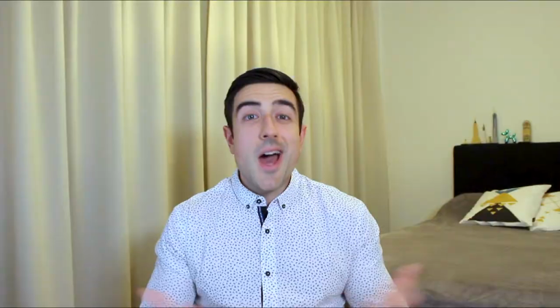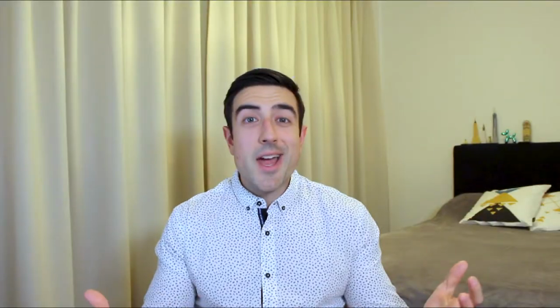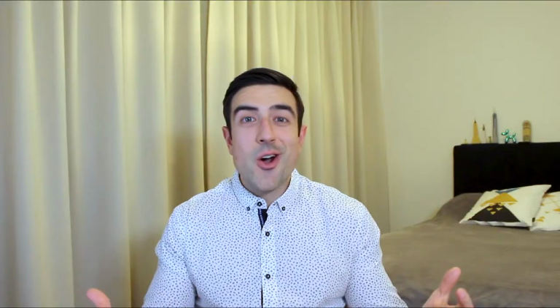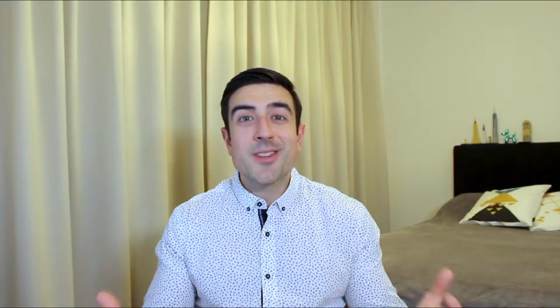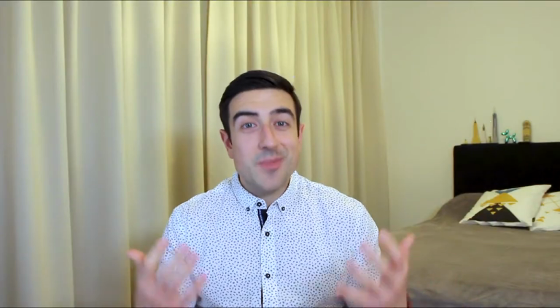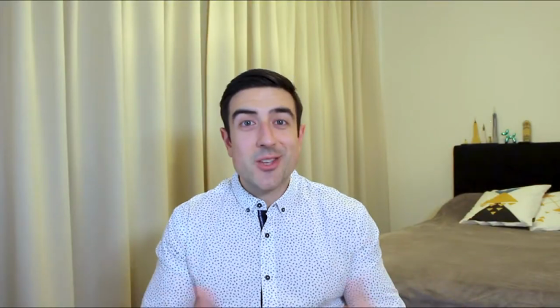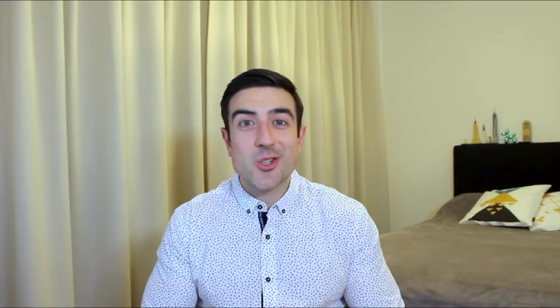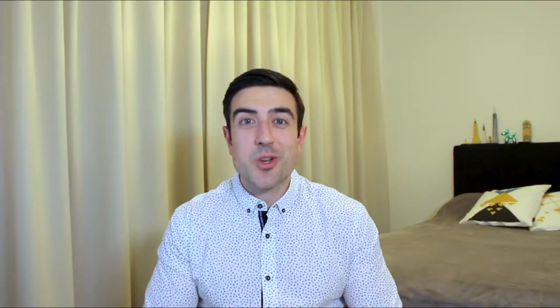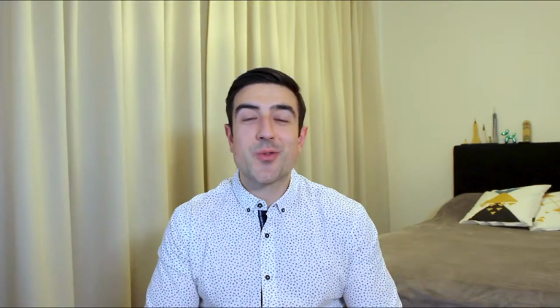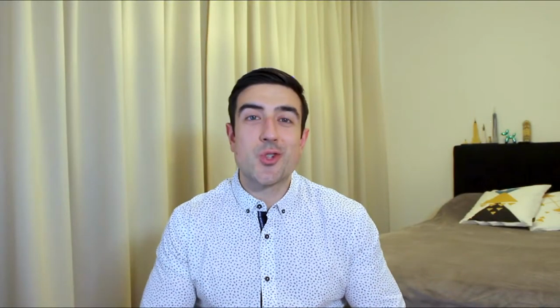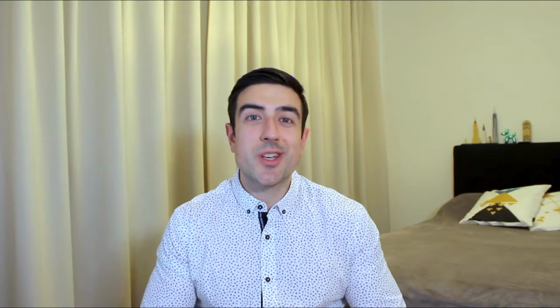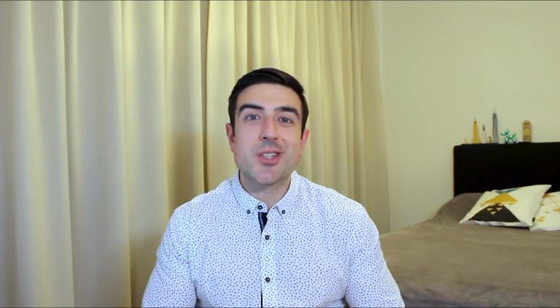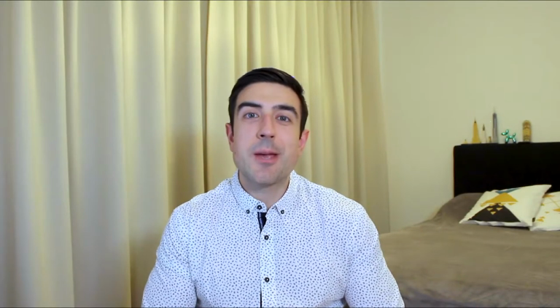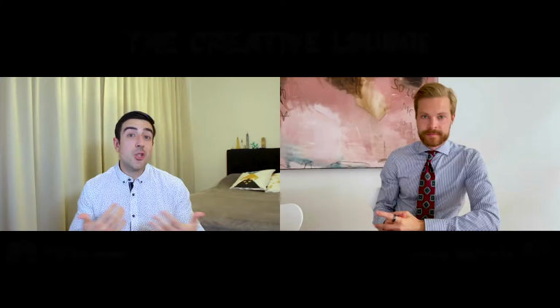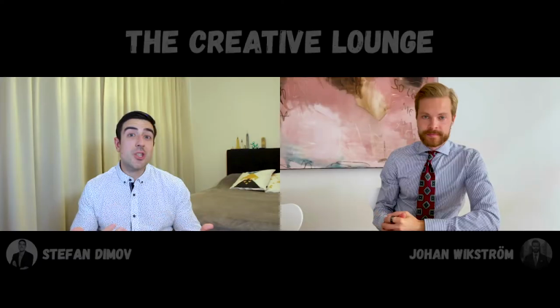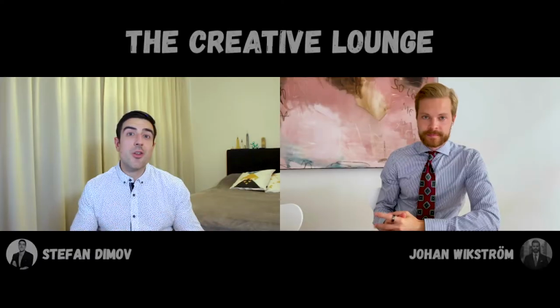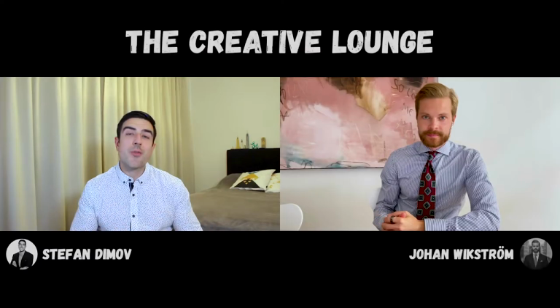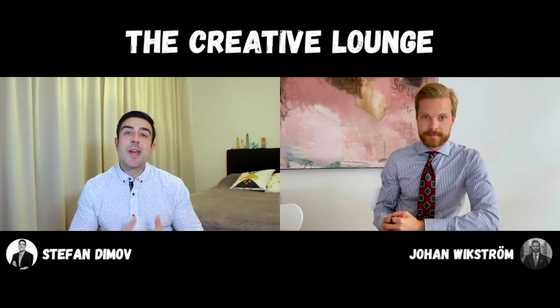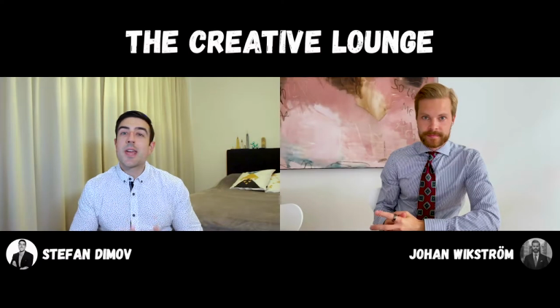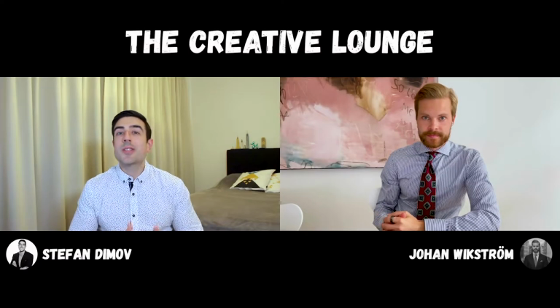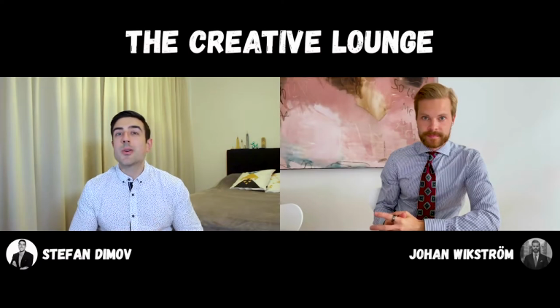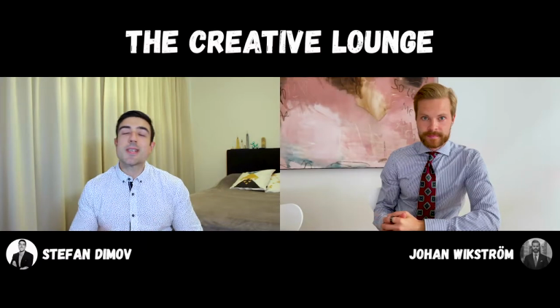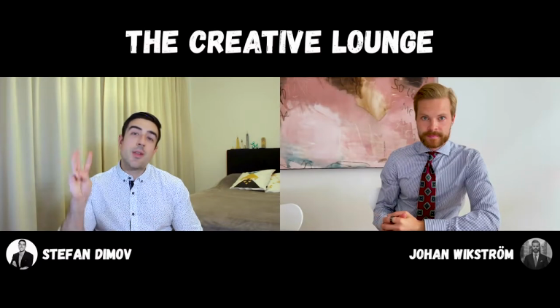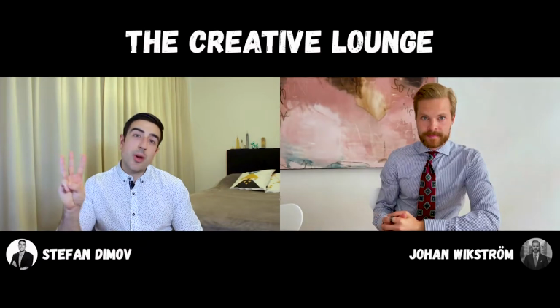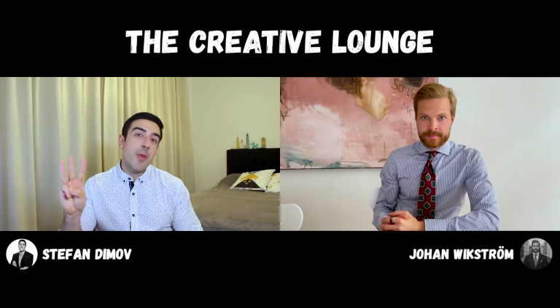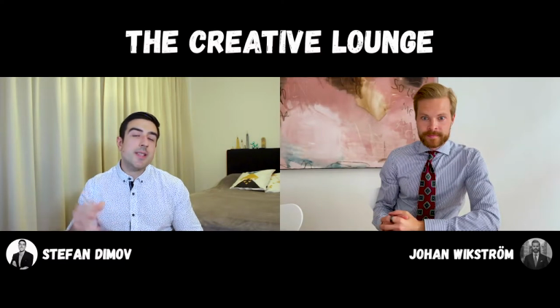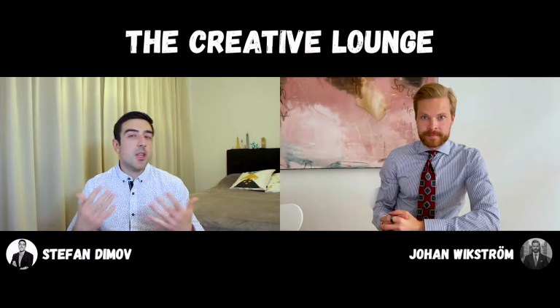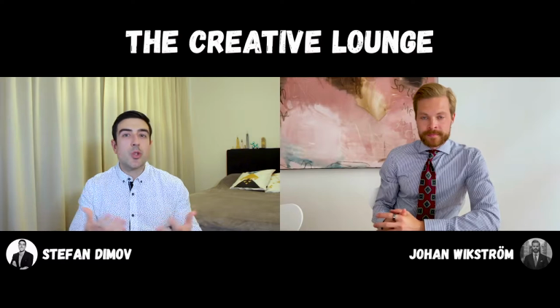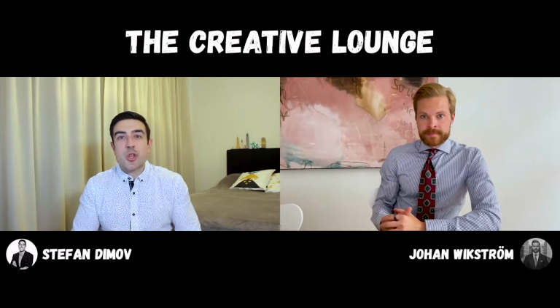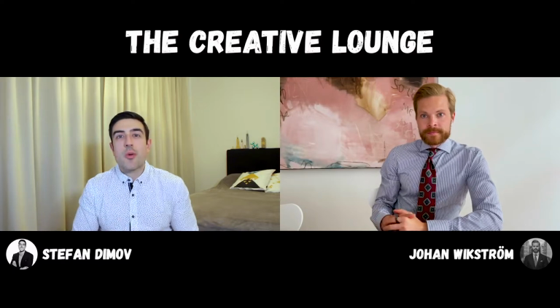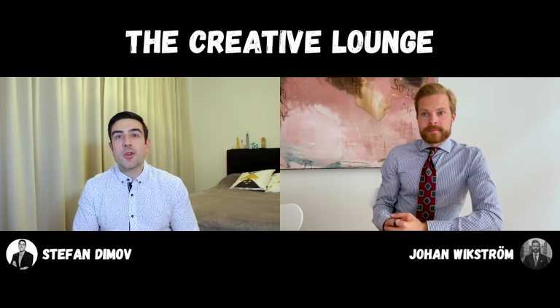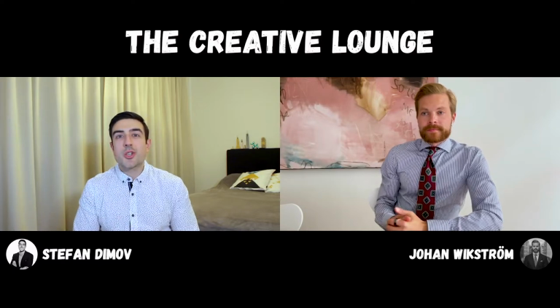Hi Johan, thank you so much for joining us today. To start off, can you tell us three things that we should know about you?